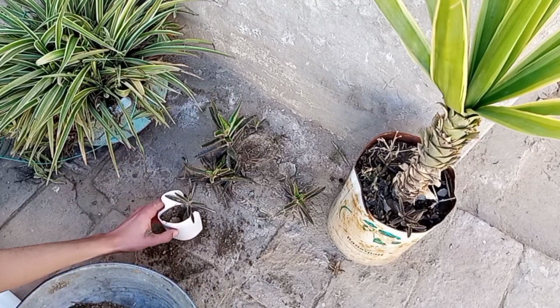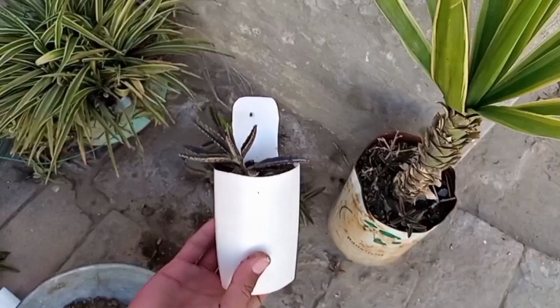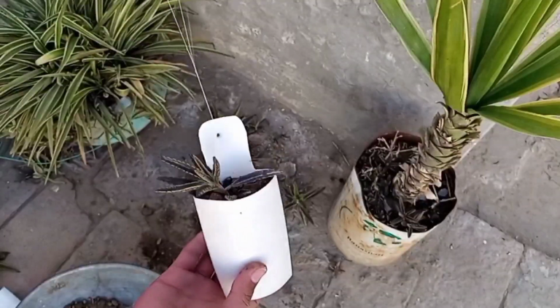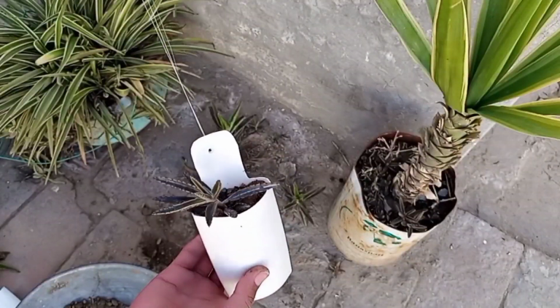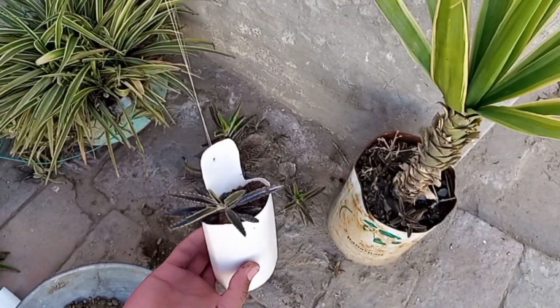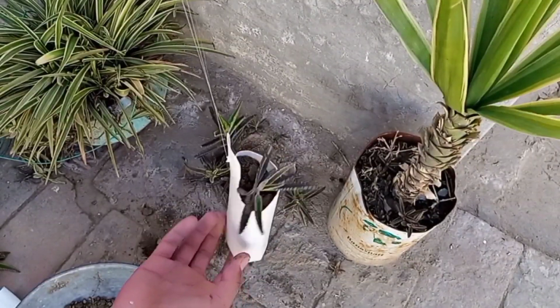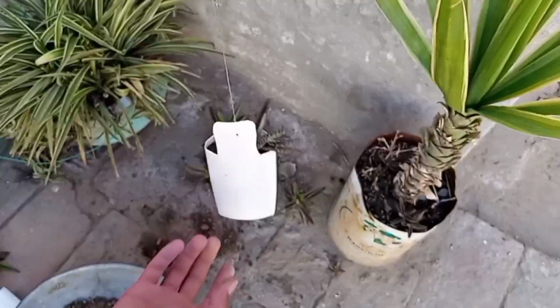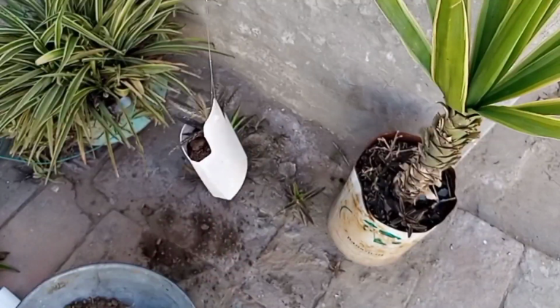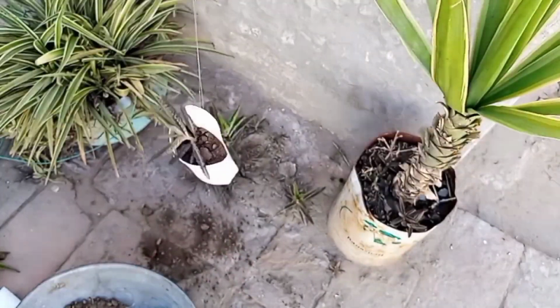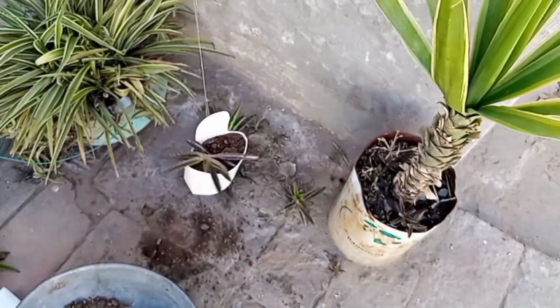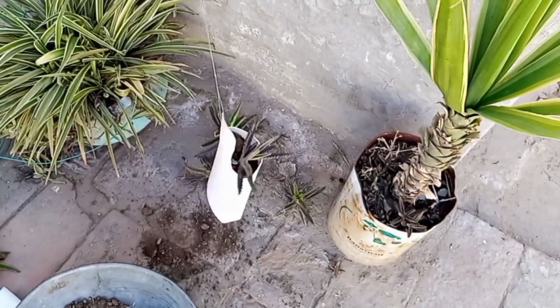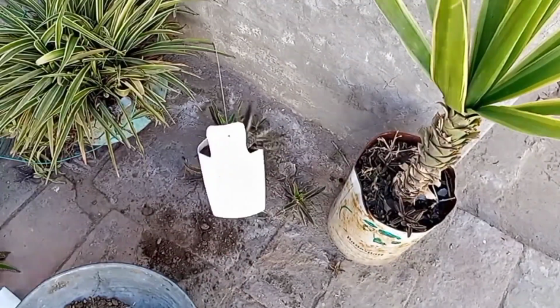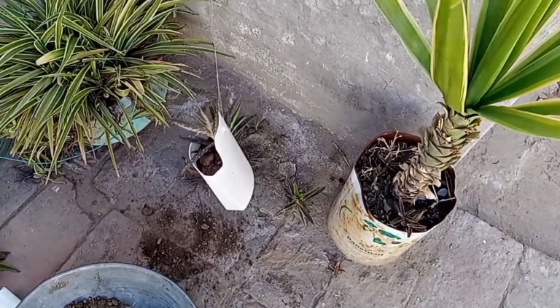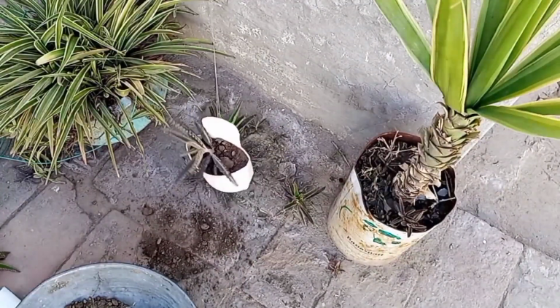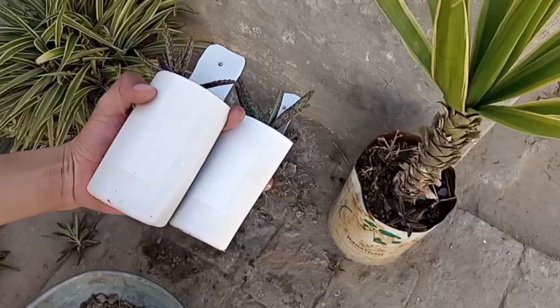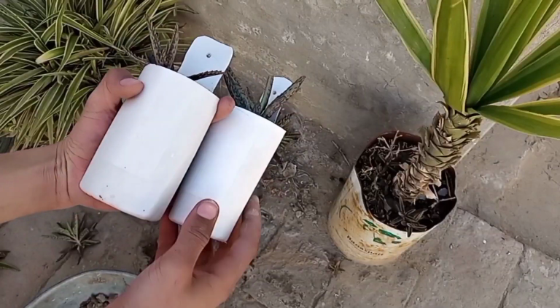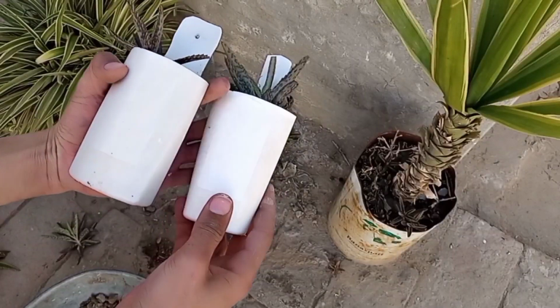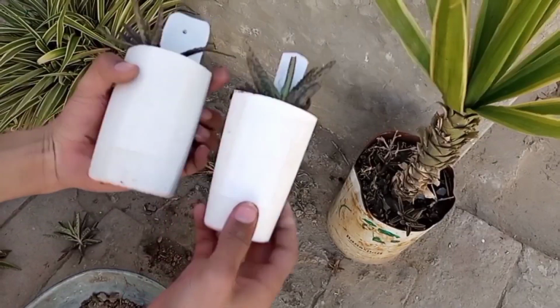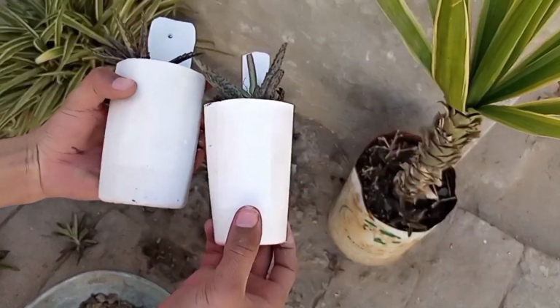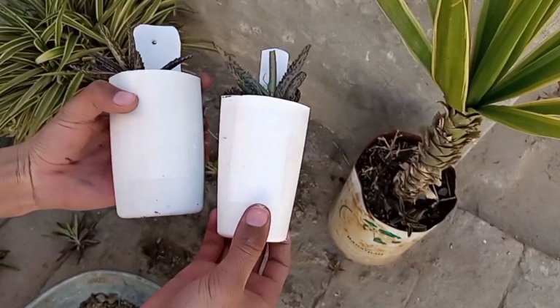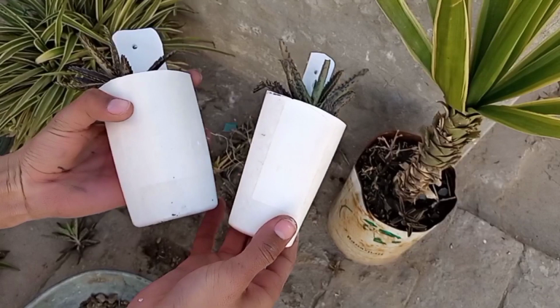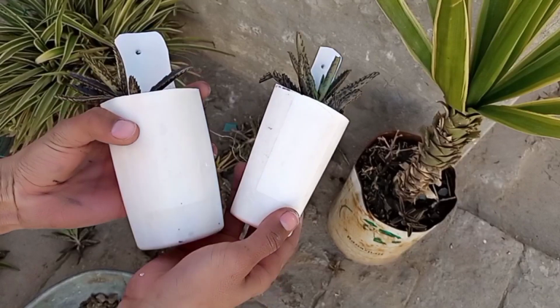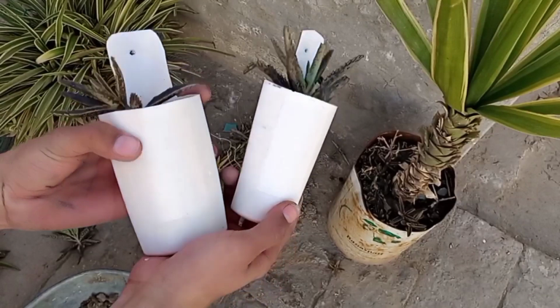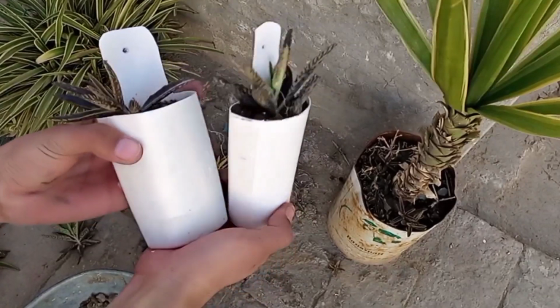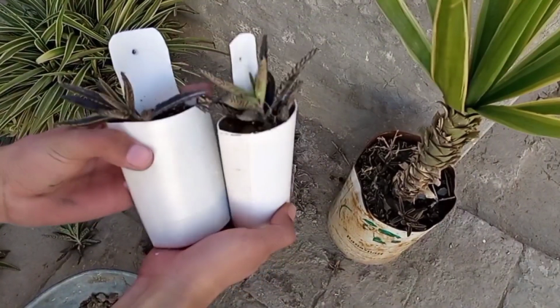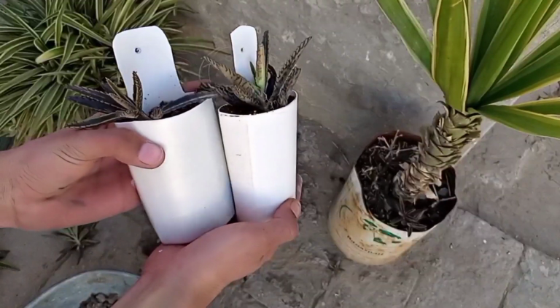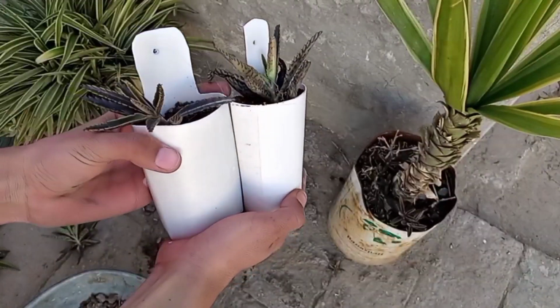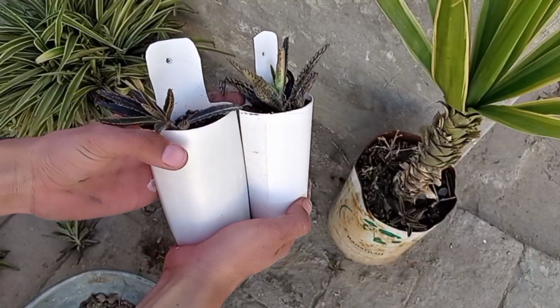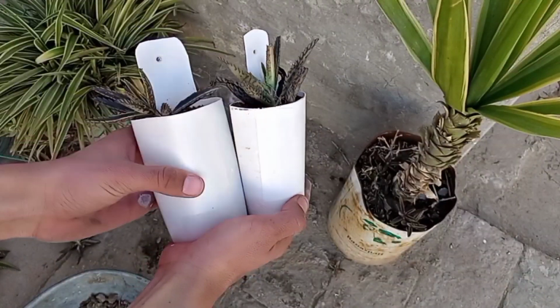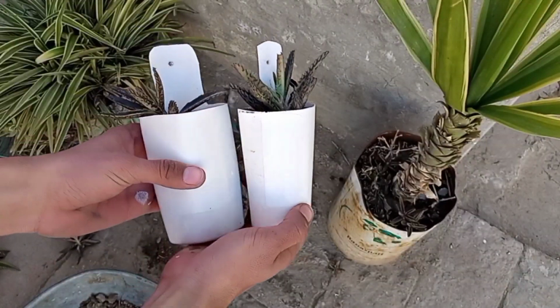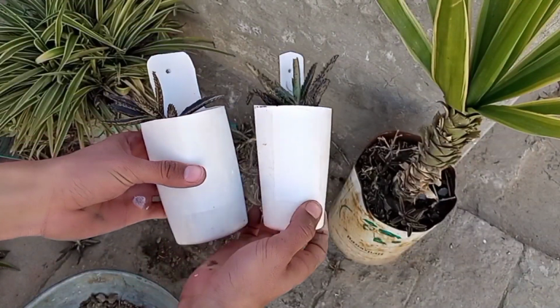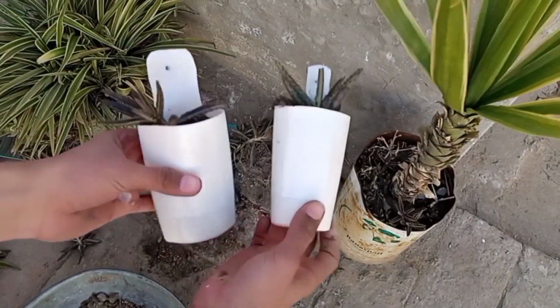I had two bottles of this type, so I am going to use this planter, and this is the final look.